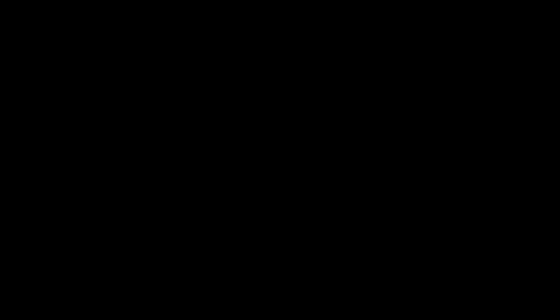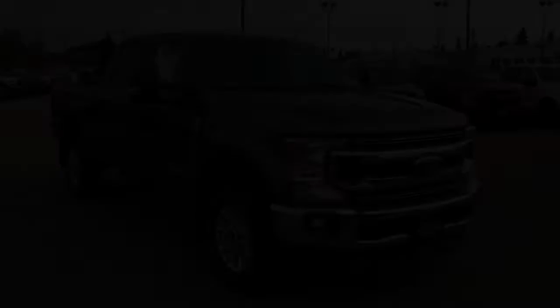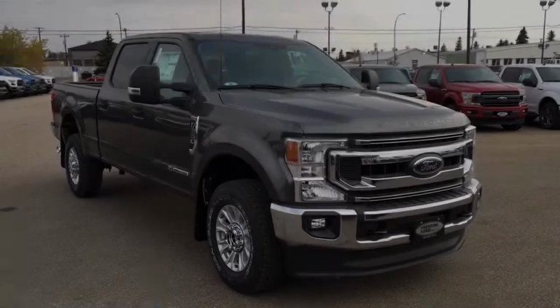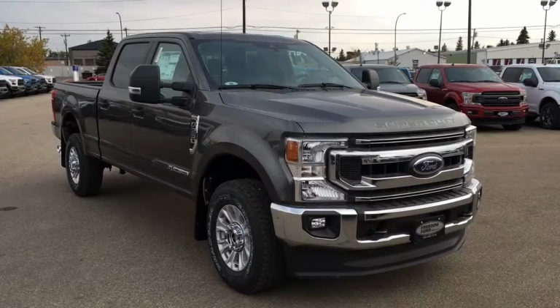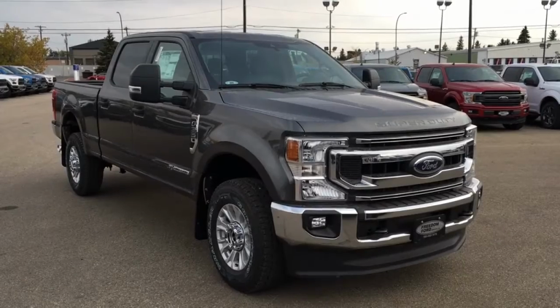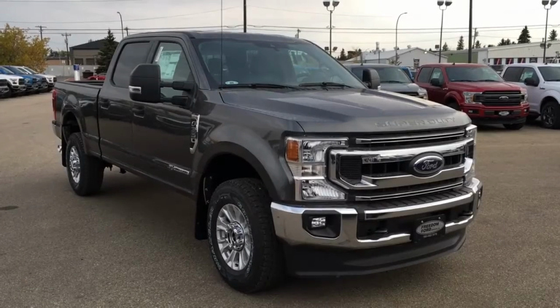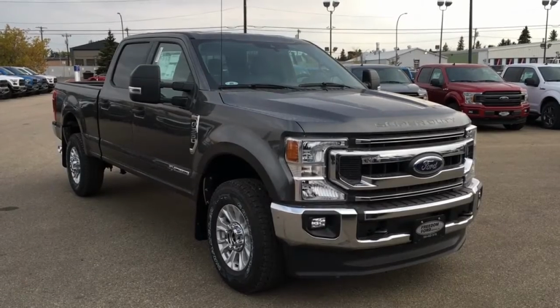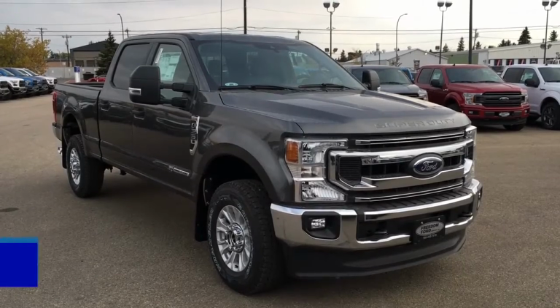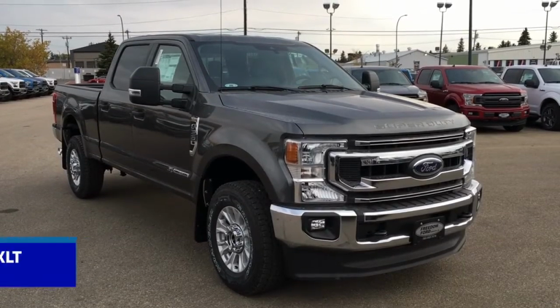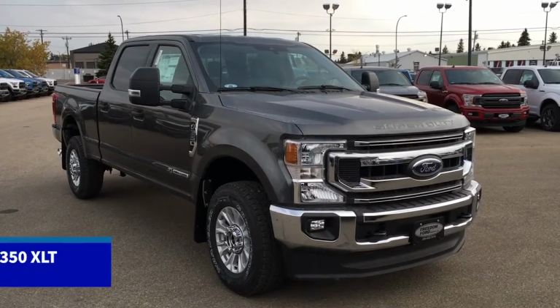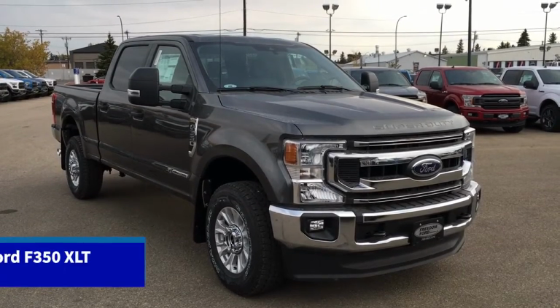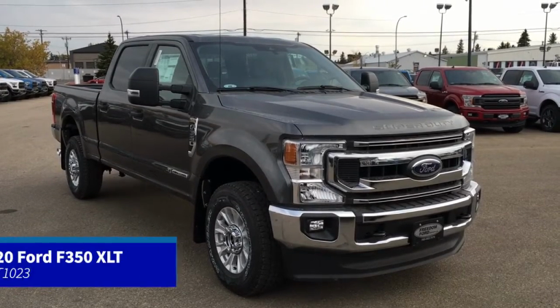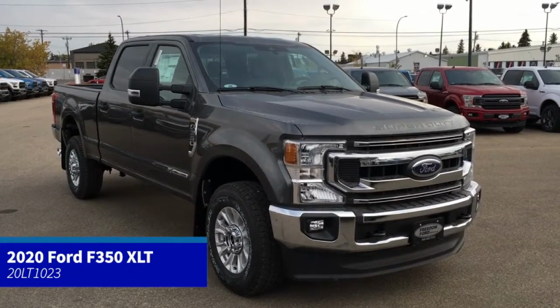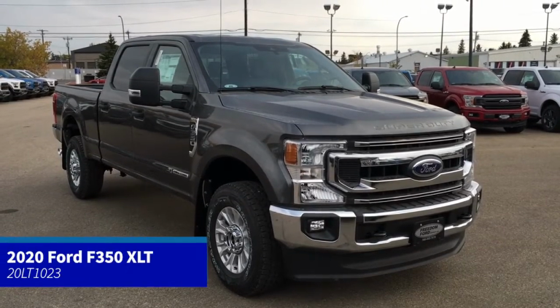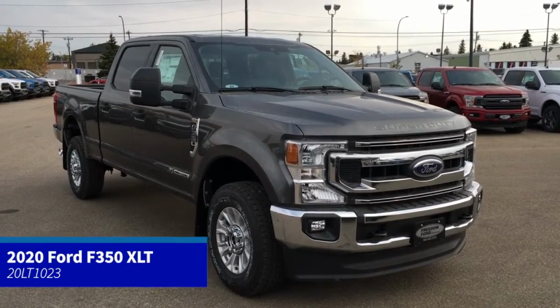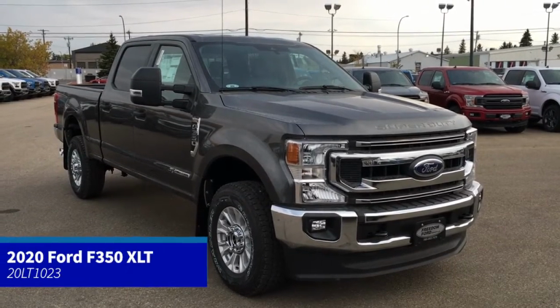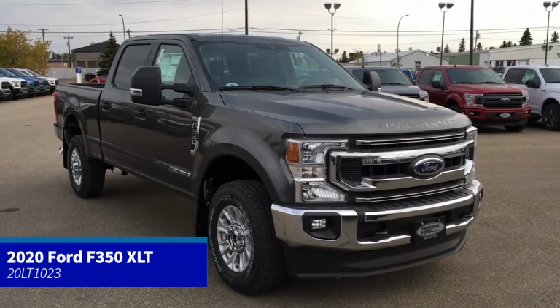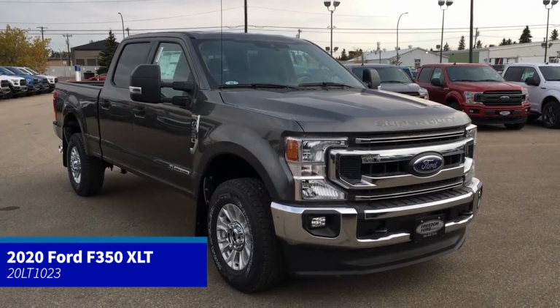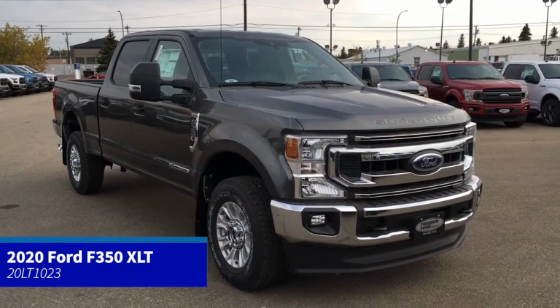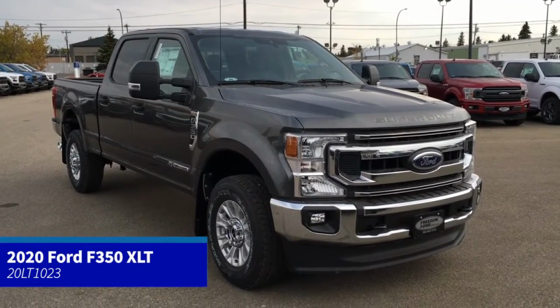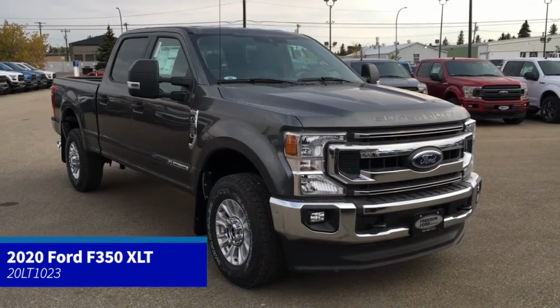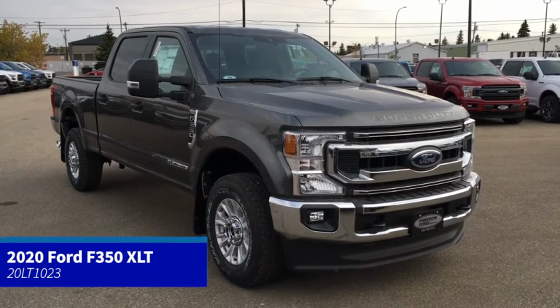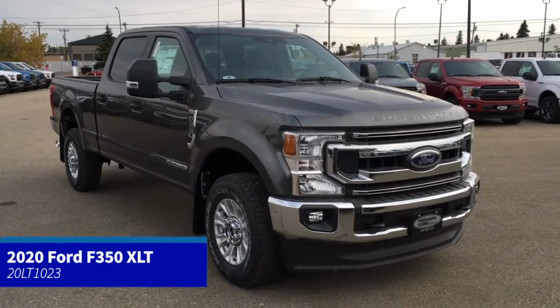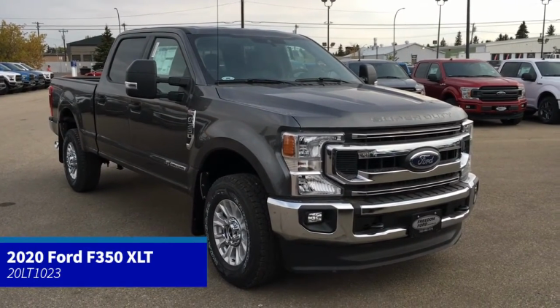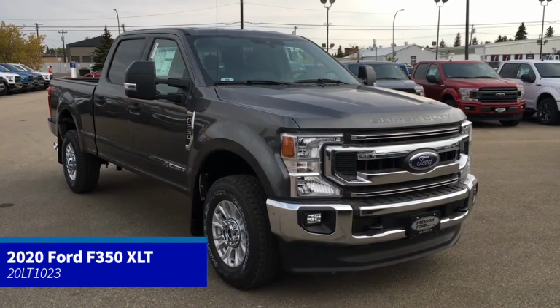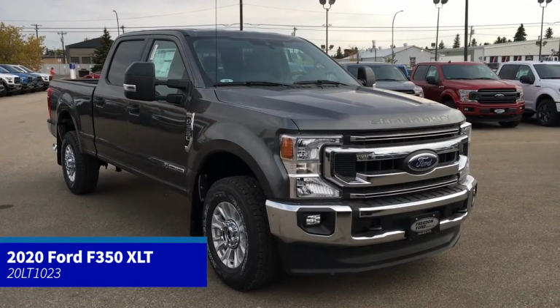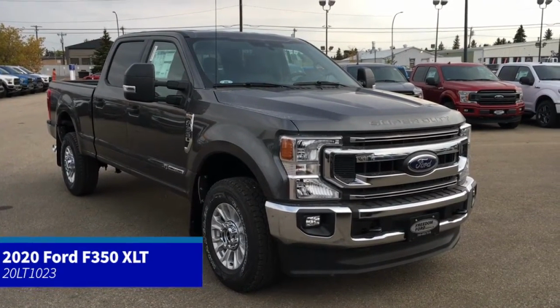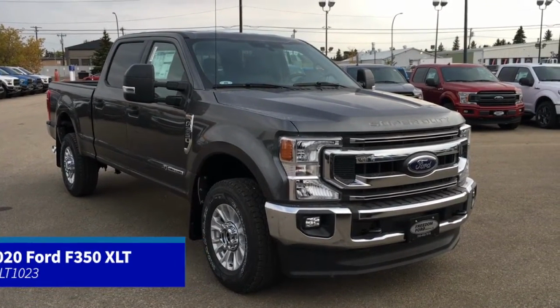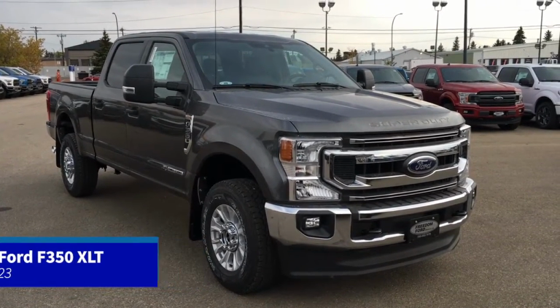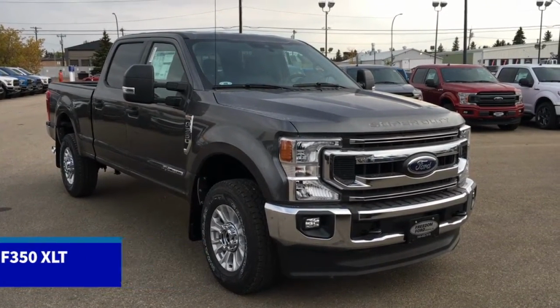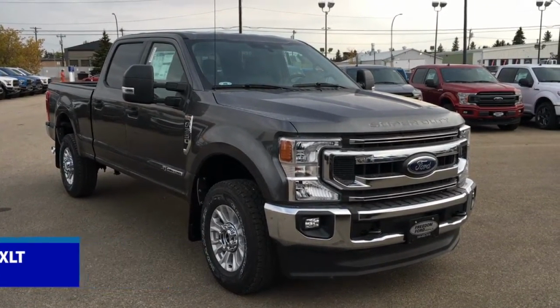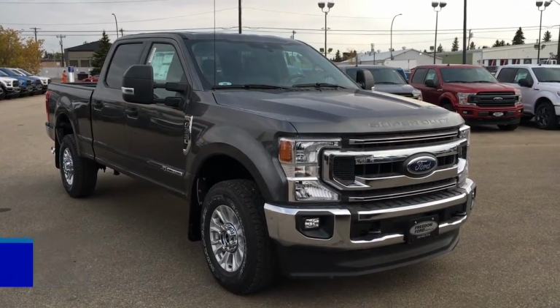In this Freedom Ford quick overview tour, we're looking at the 2020 Ford F-350 XLT in magnetic.